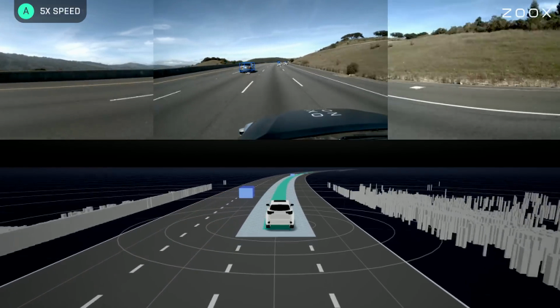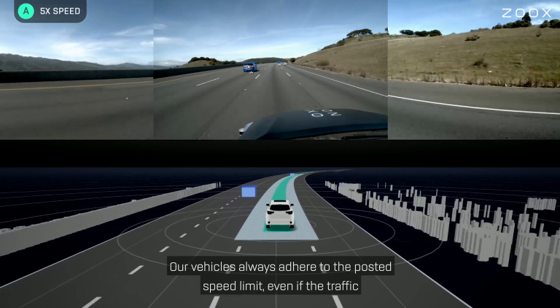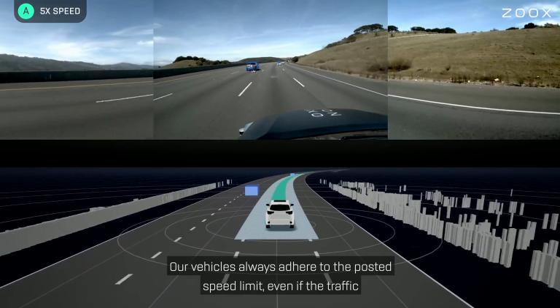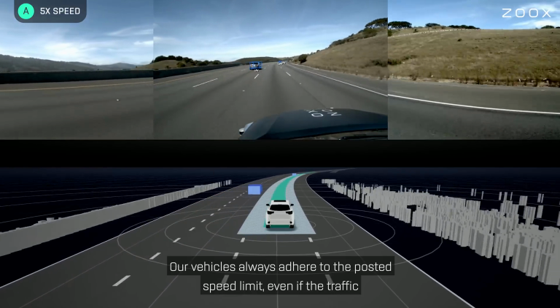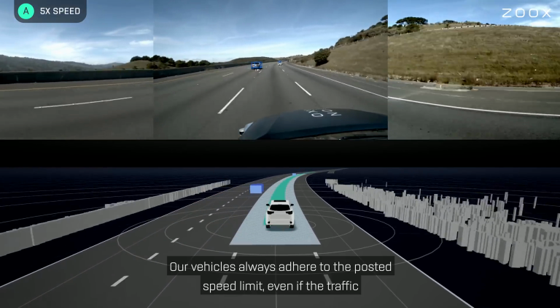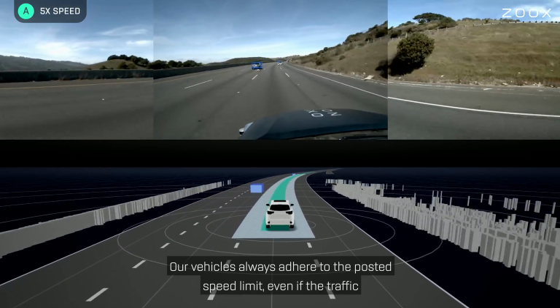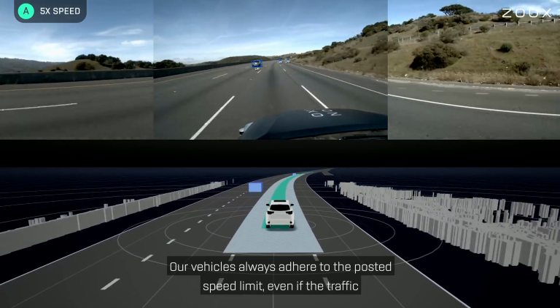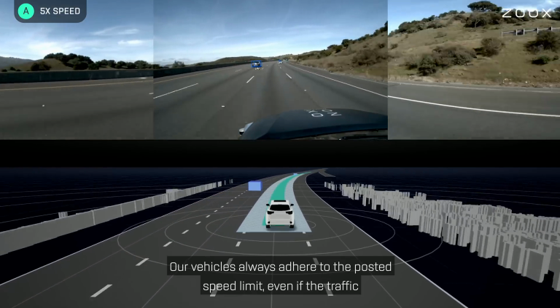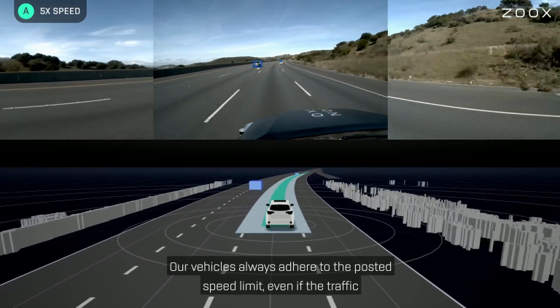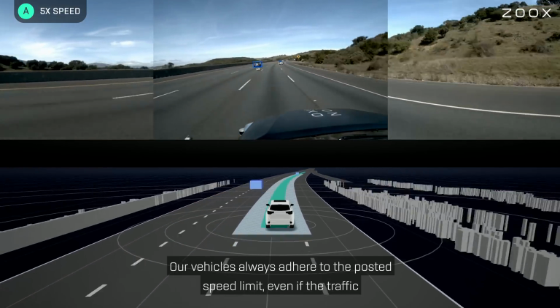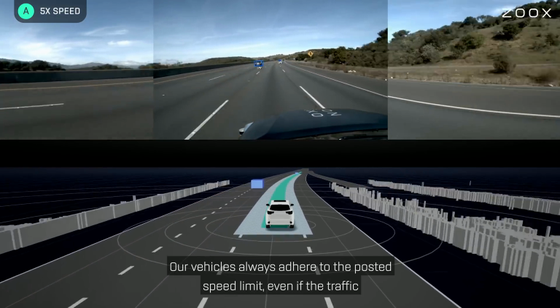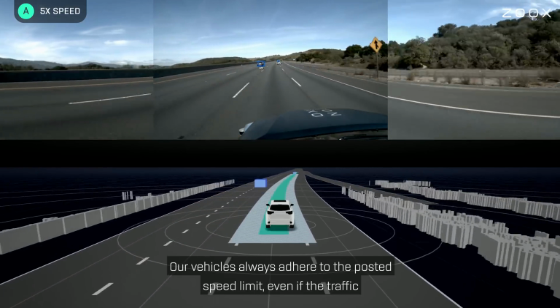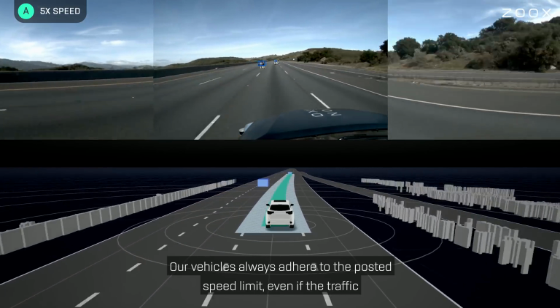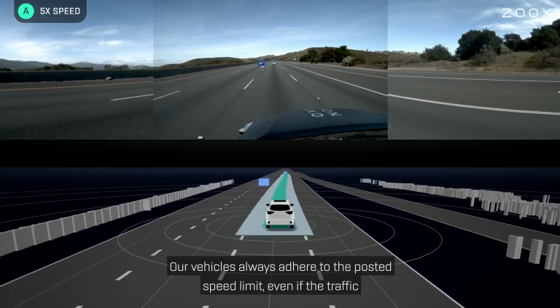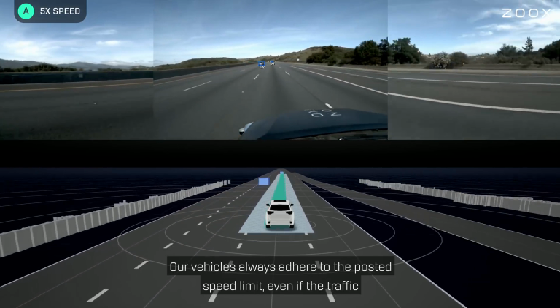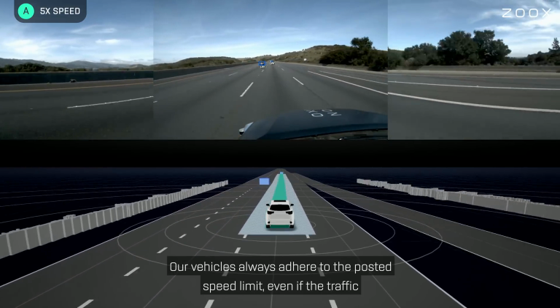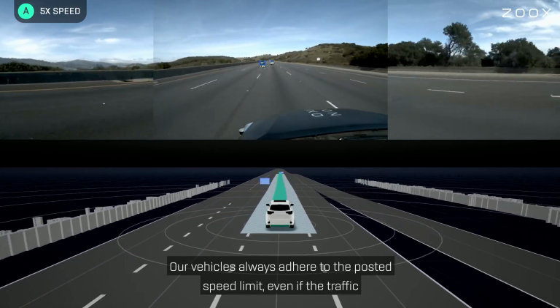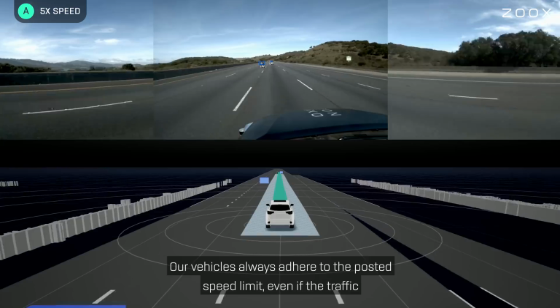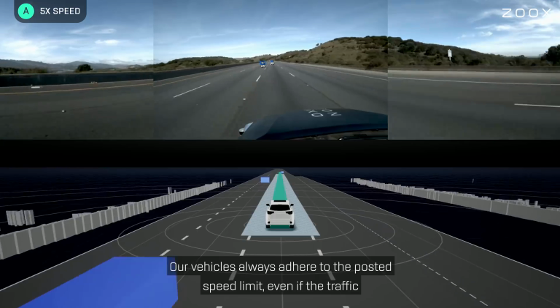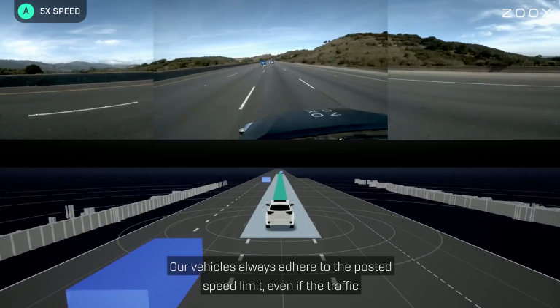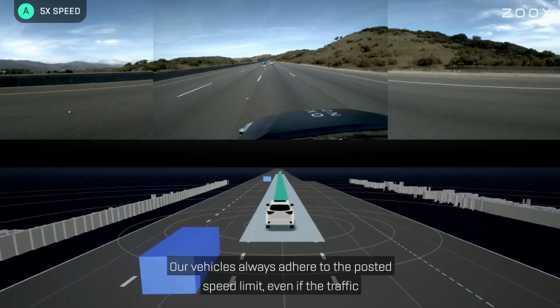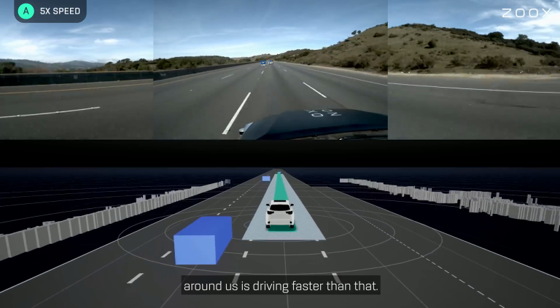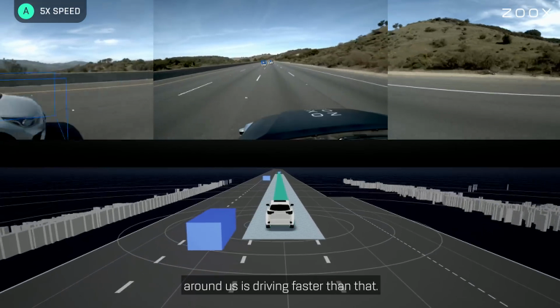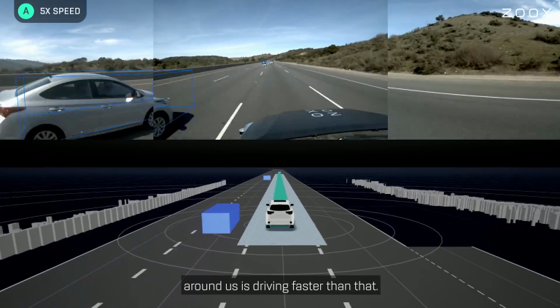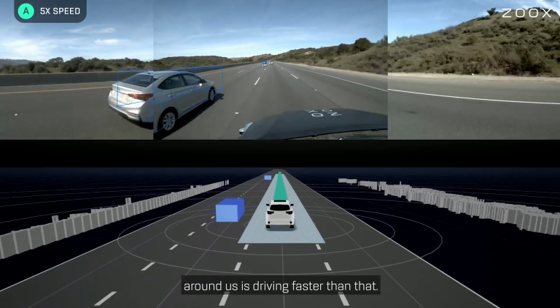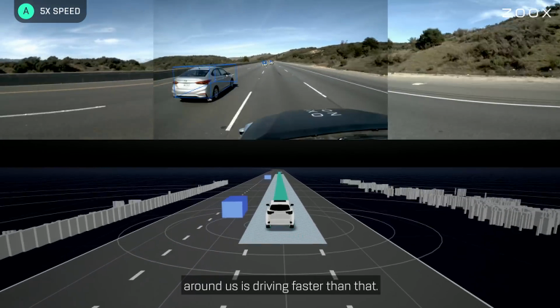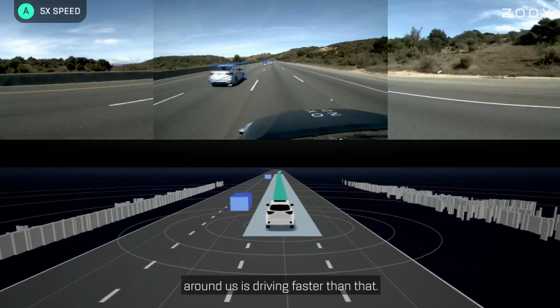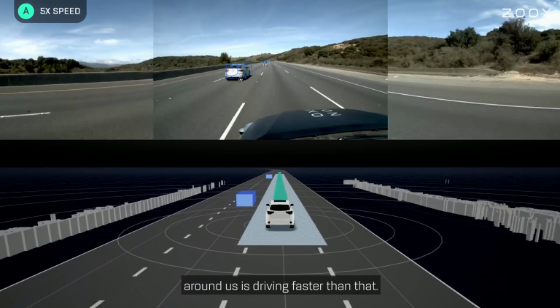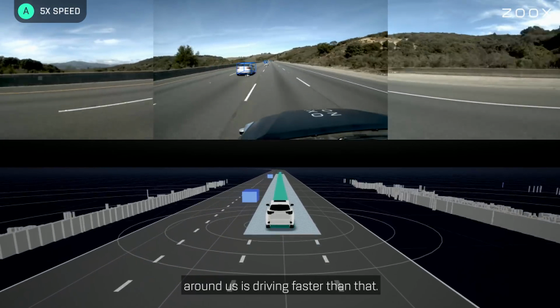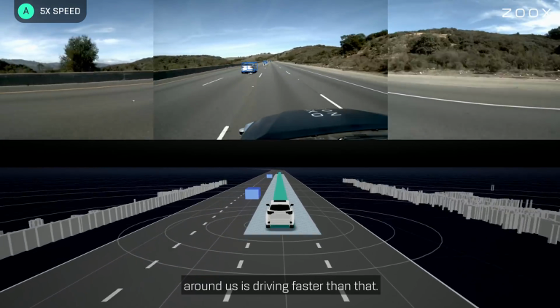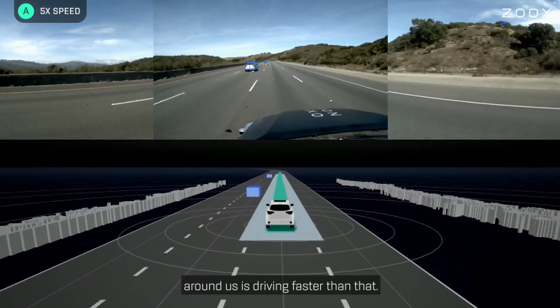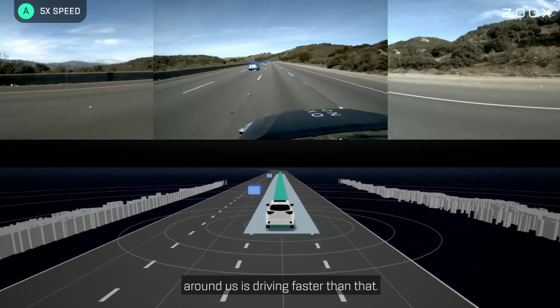Our vehicles always adhere to the posted speed limit, even if the traffic around us is driving faster than that.